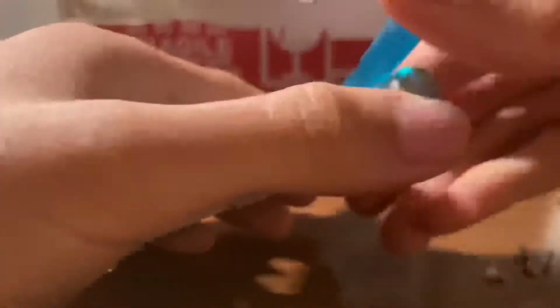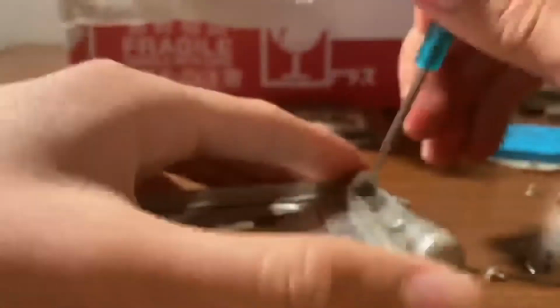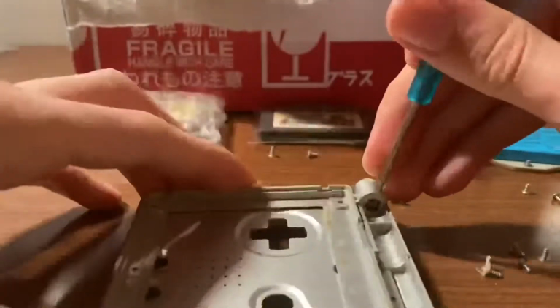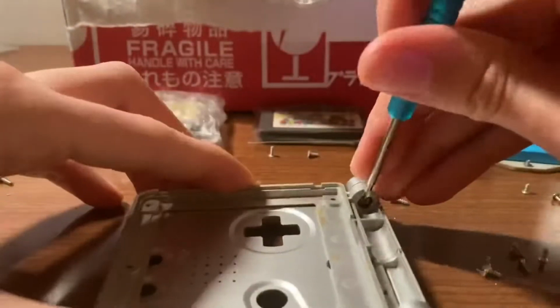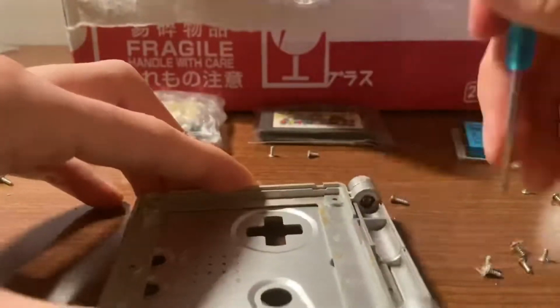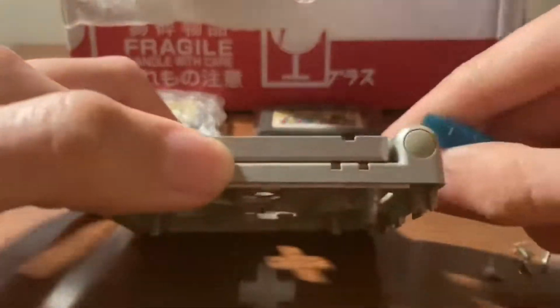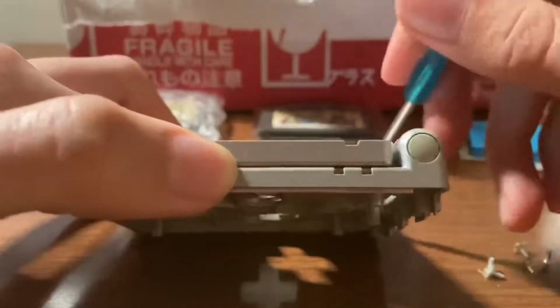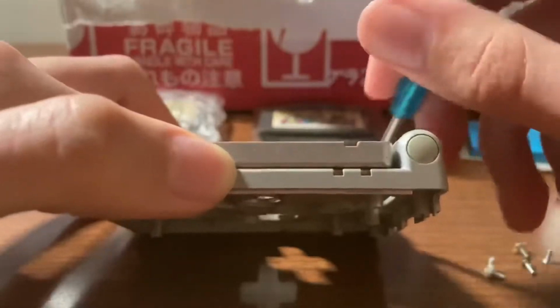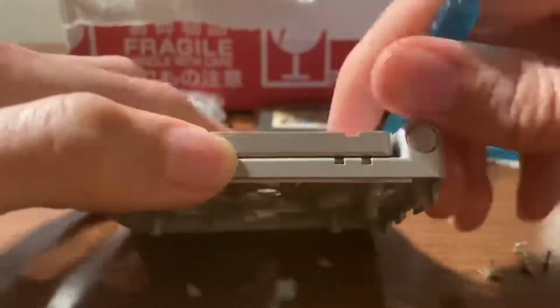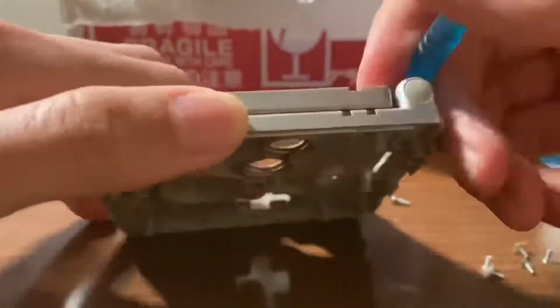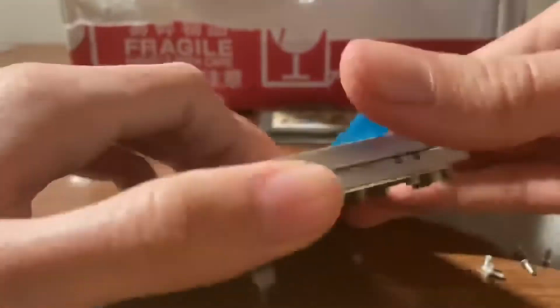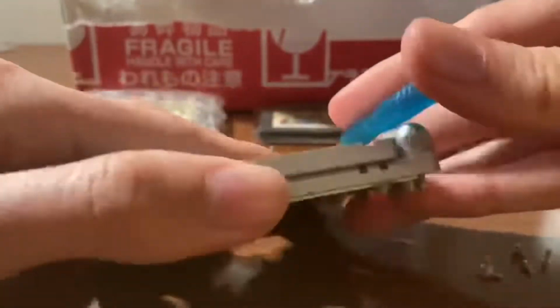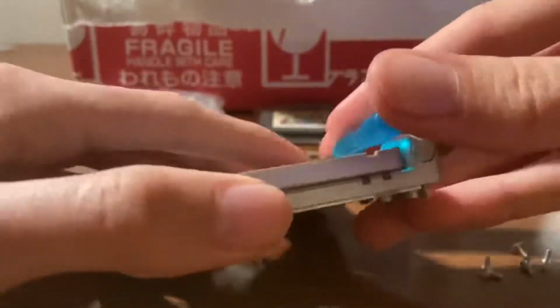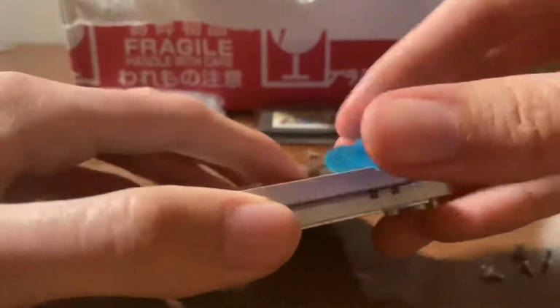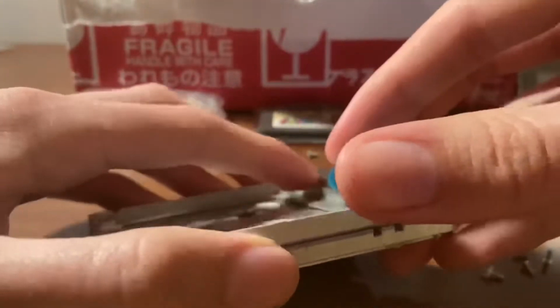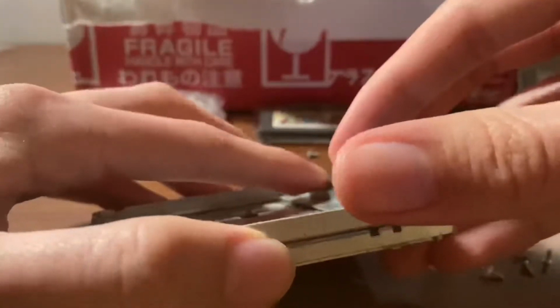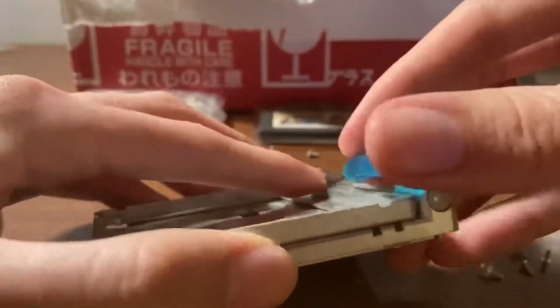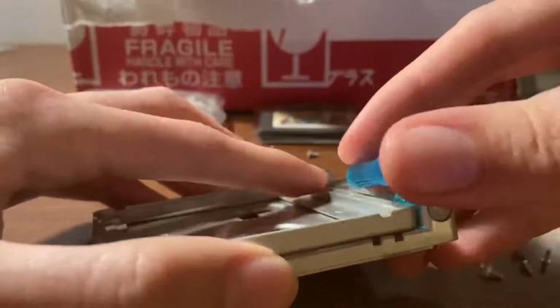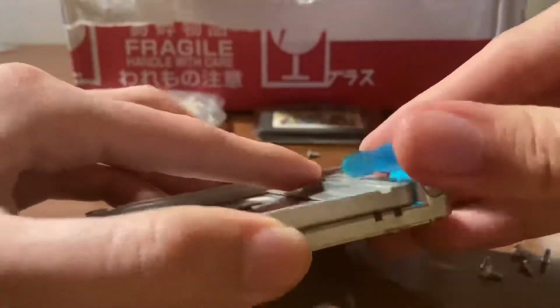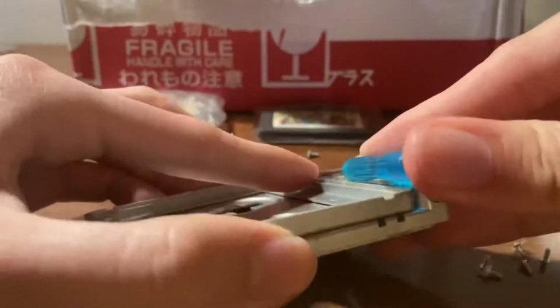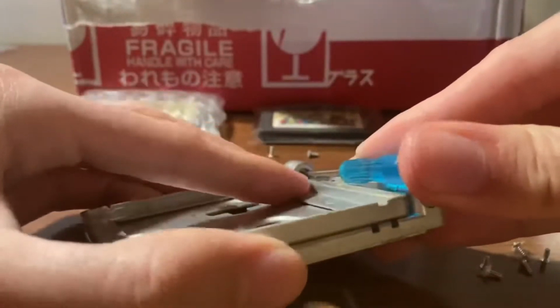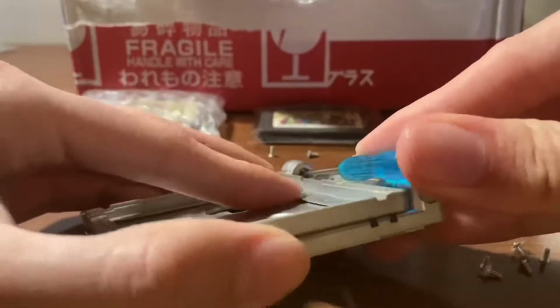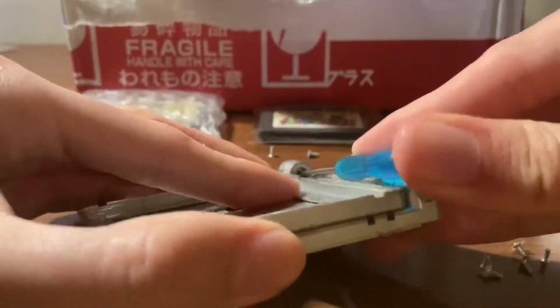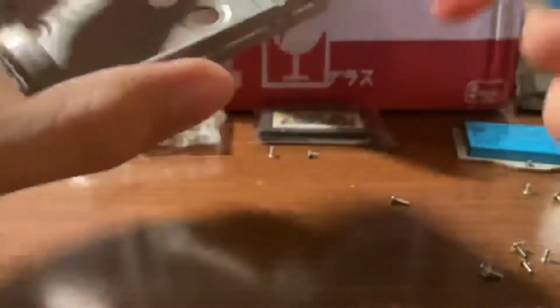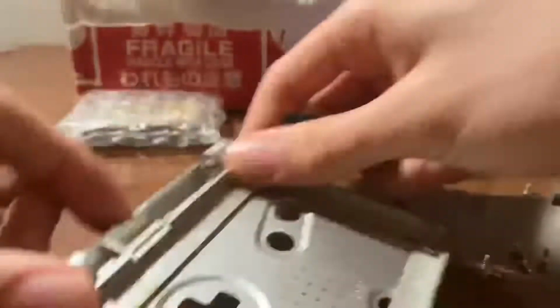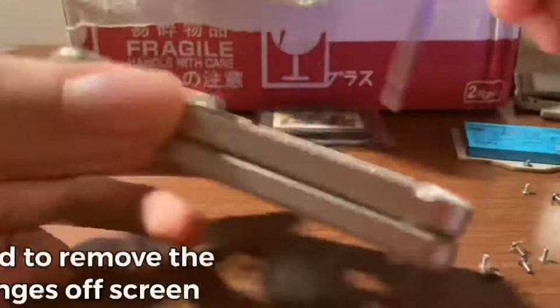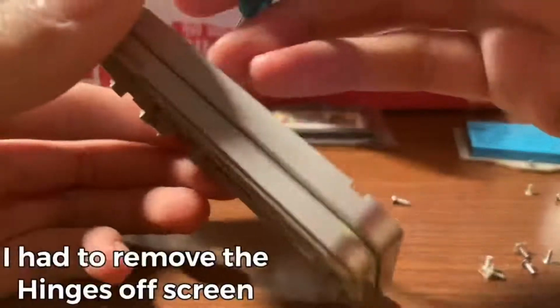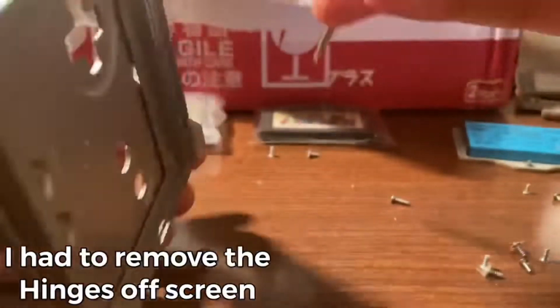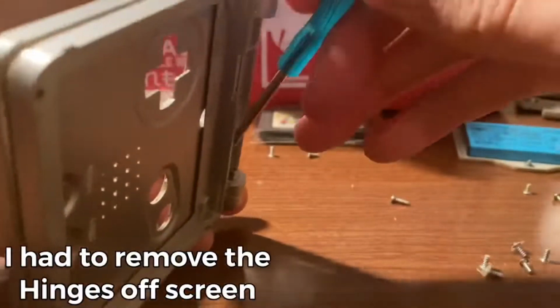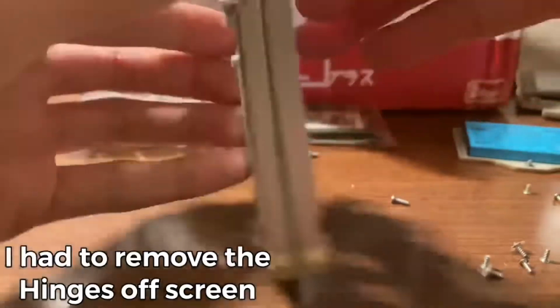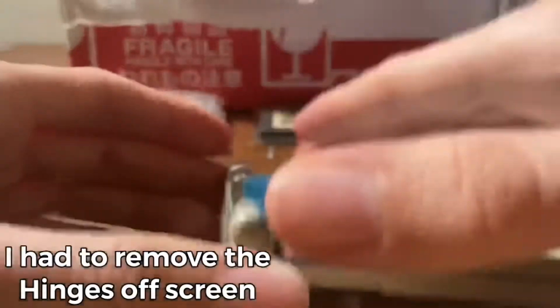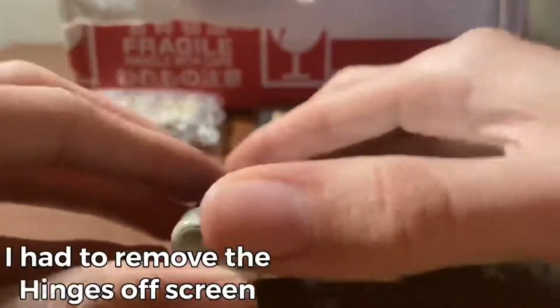Using the screwdriver, we push the hinges from the inside until they pop out. The hinges often give people the most trouble, so remove them with caution.